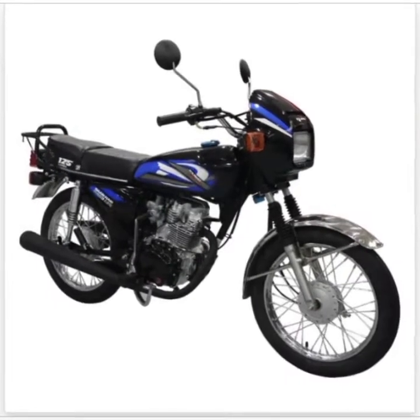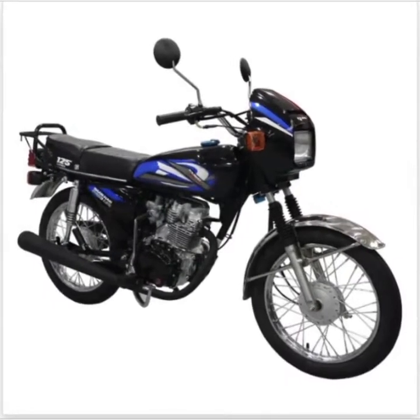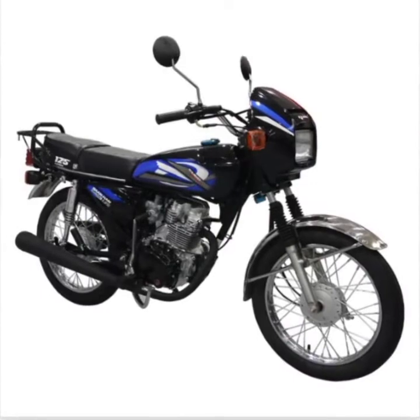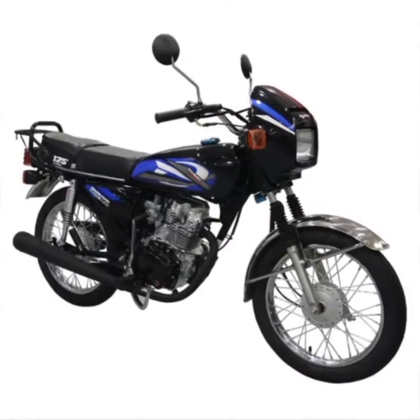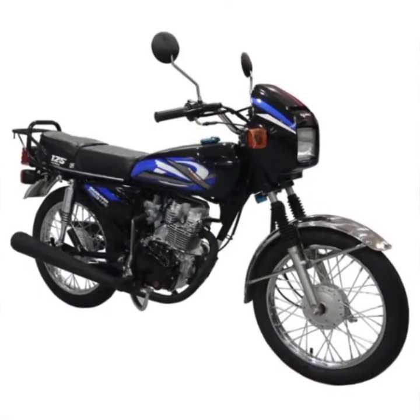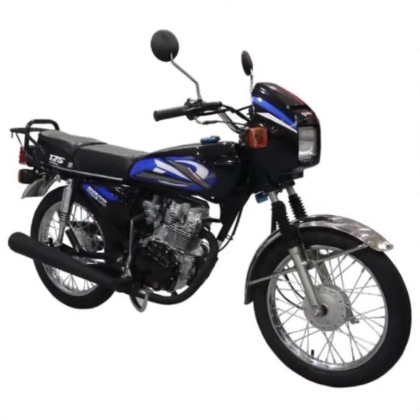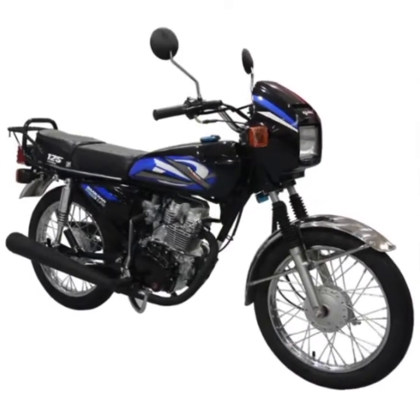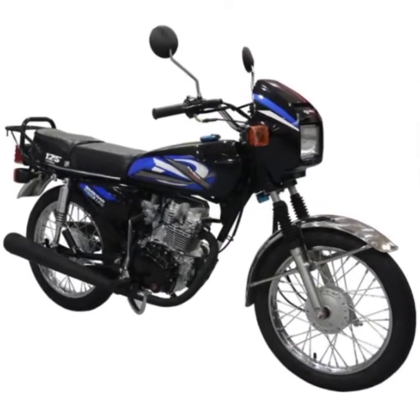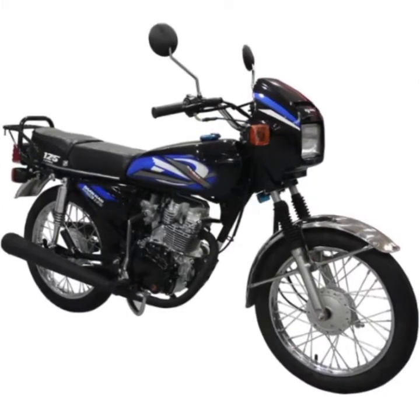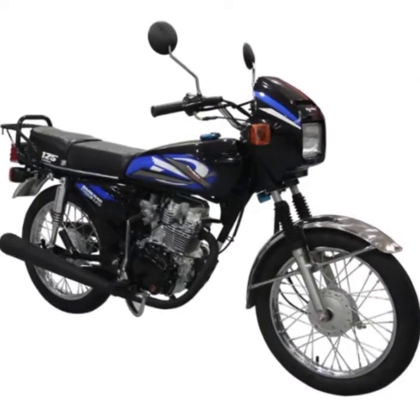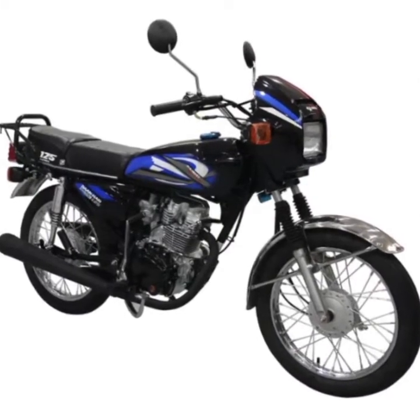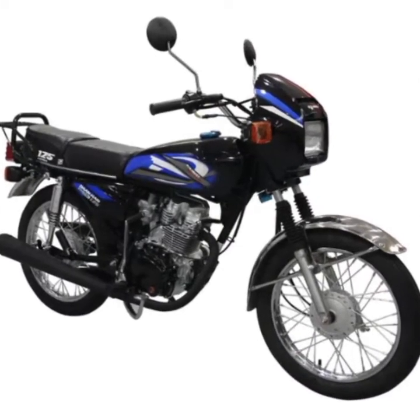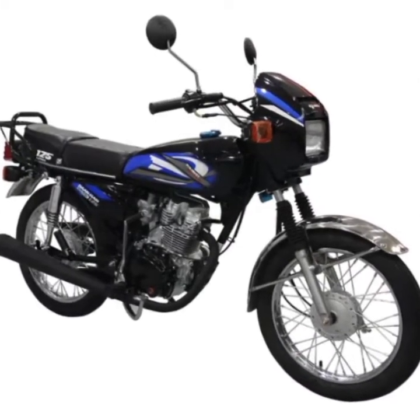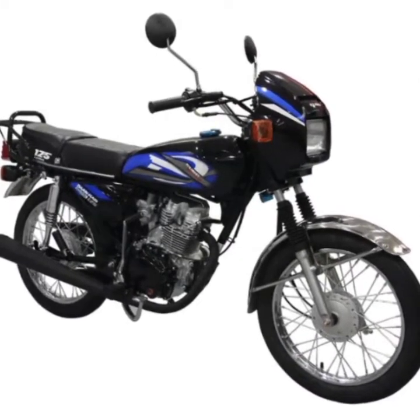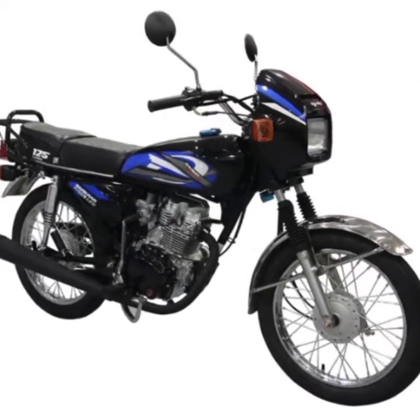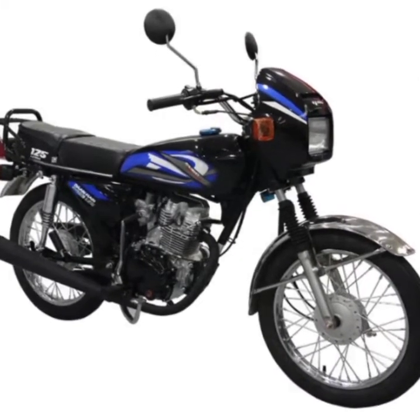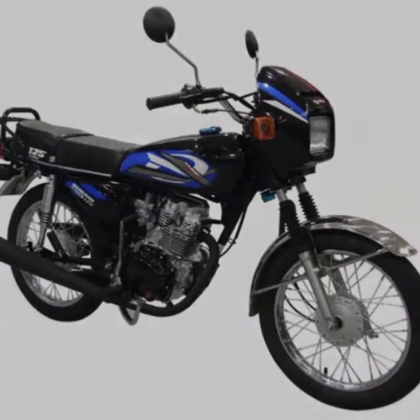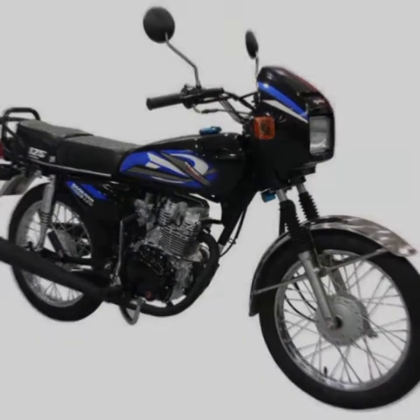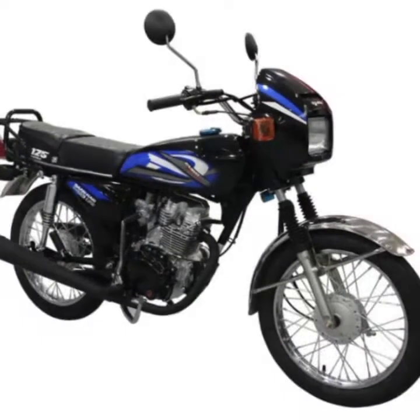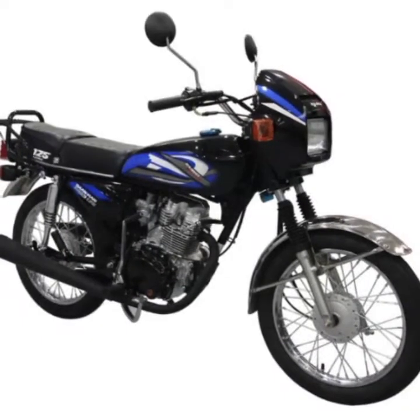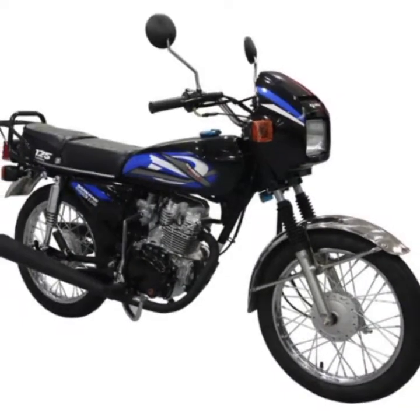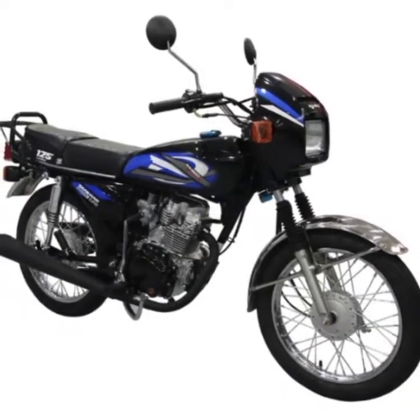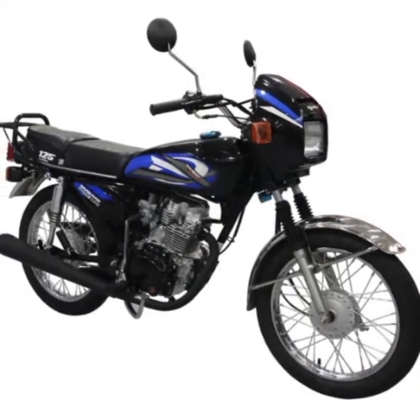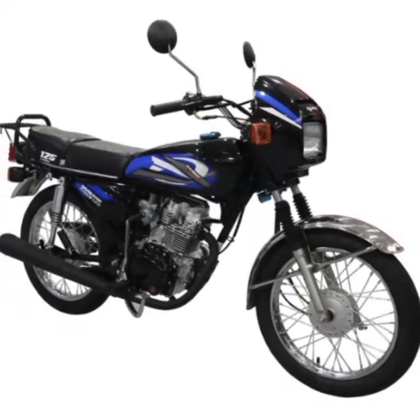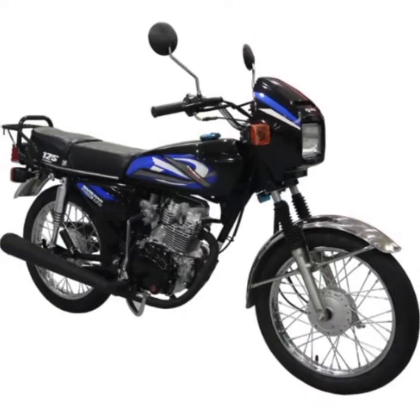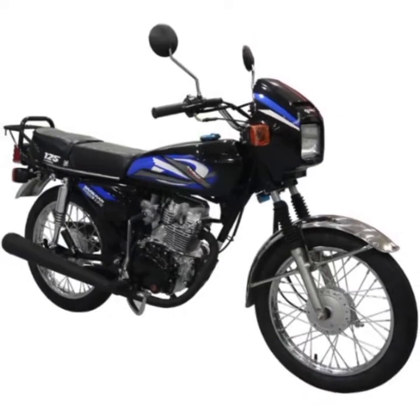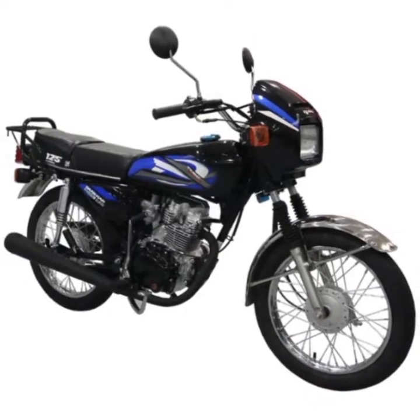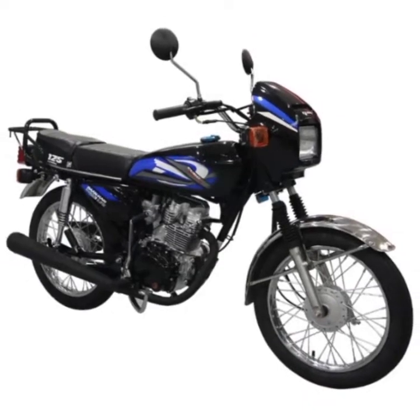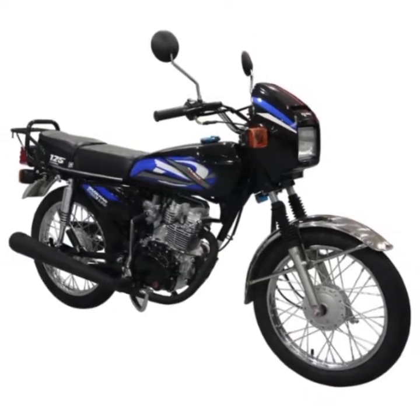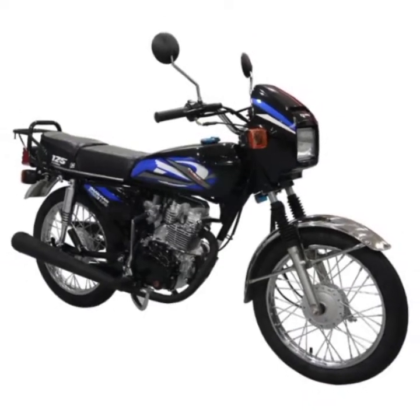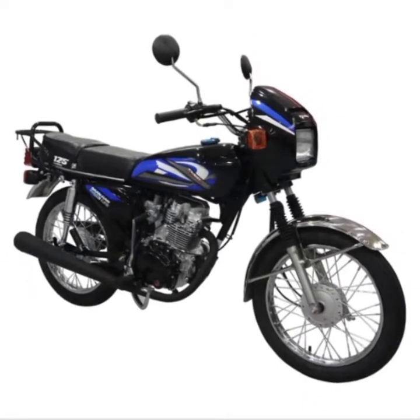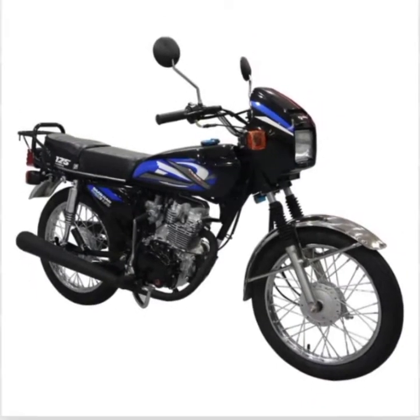Description and Features: Stylish Speedometer, Leather Seat, Fuel Efficient. Available Colors: Black with Black Red Sticker, Black with Blue Sticker.